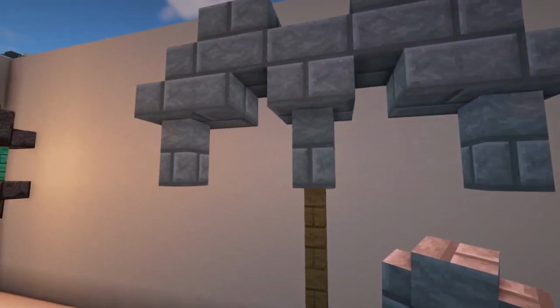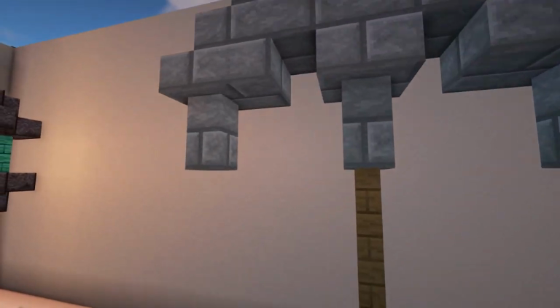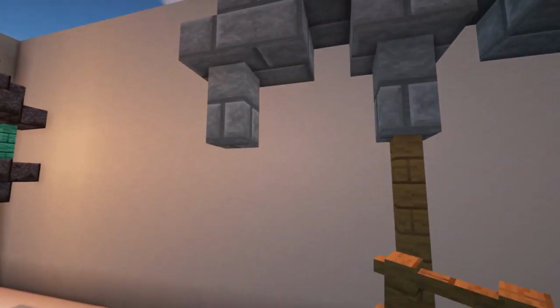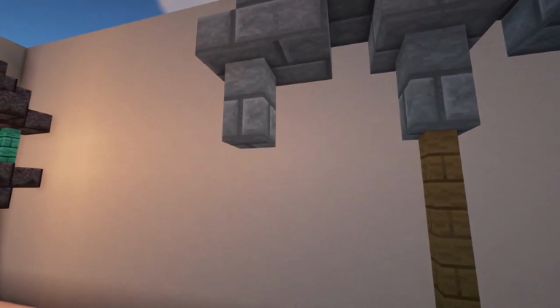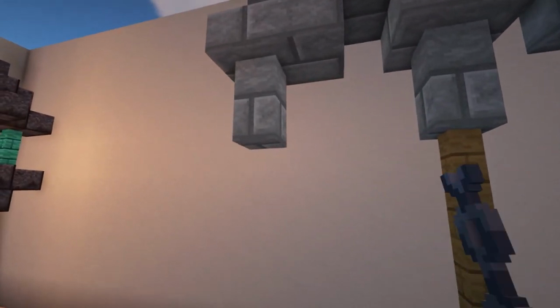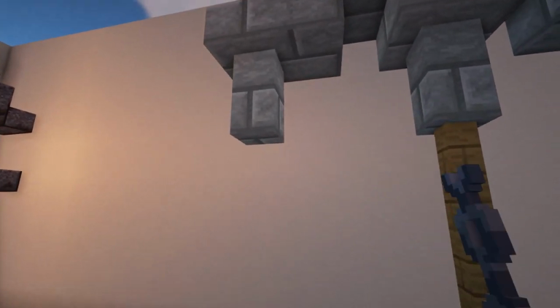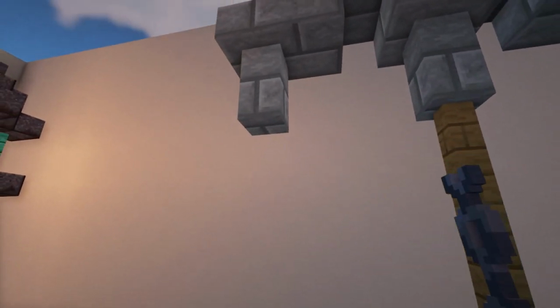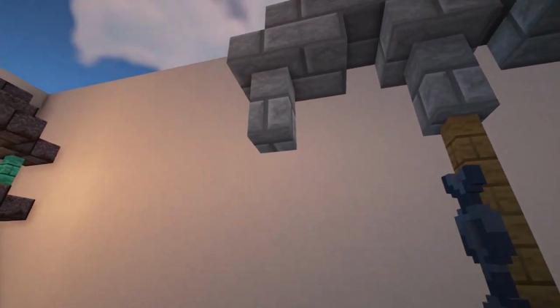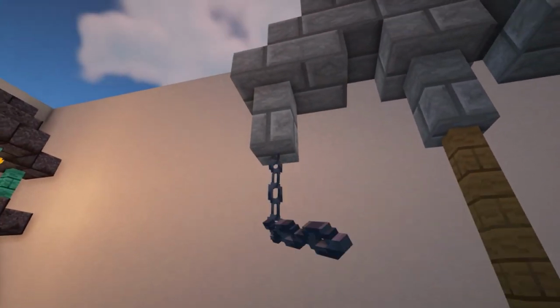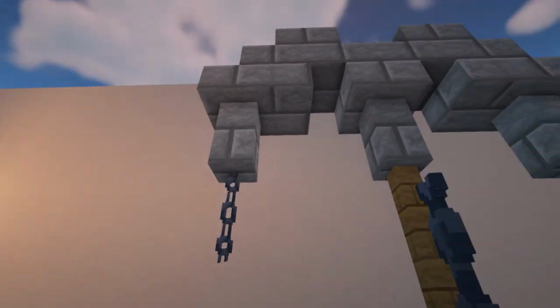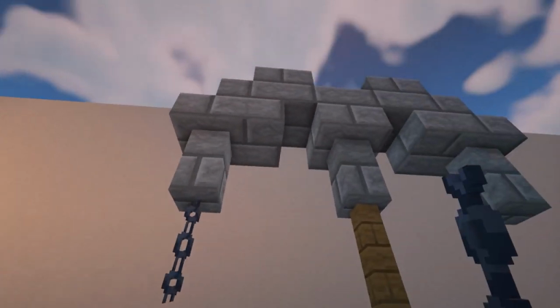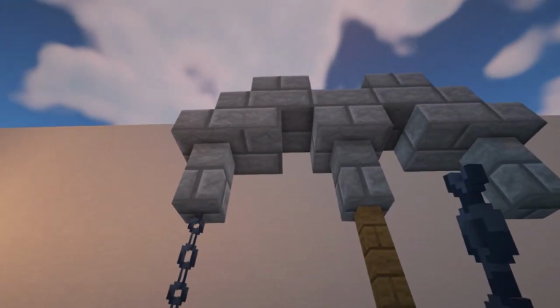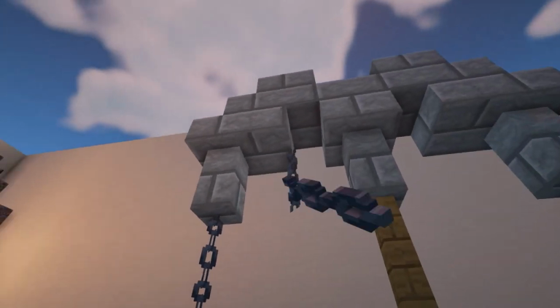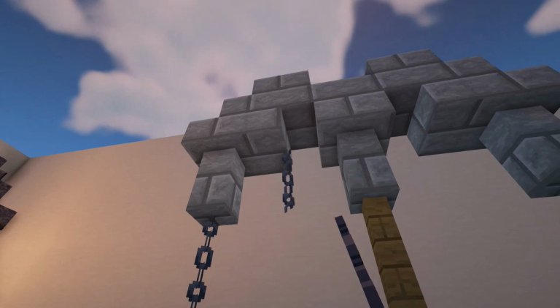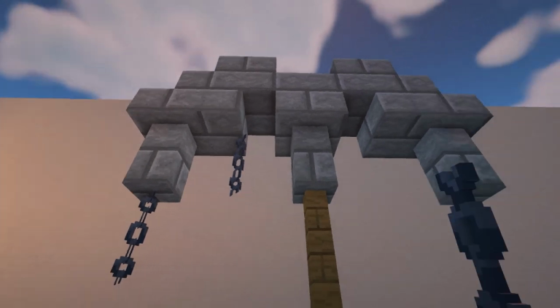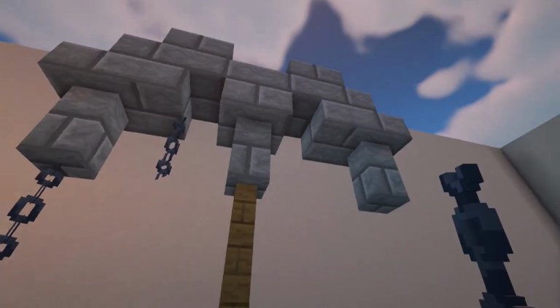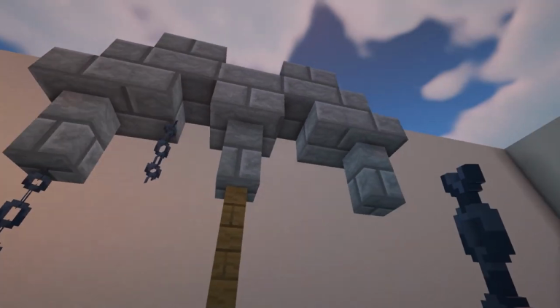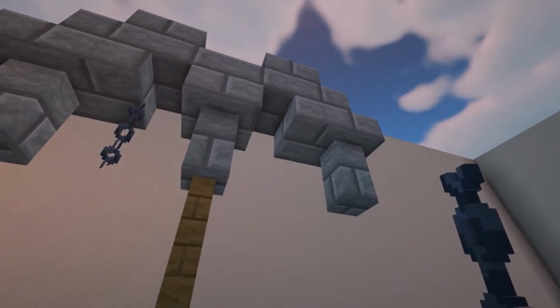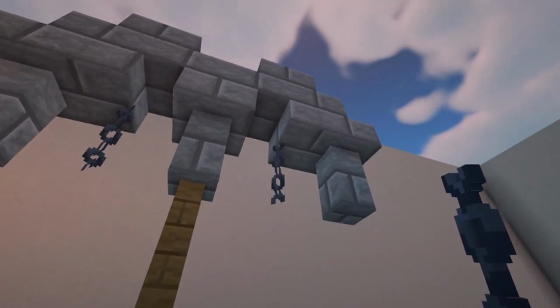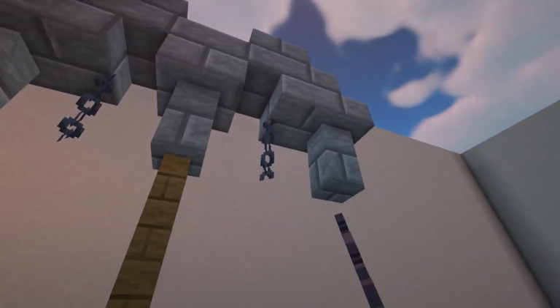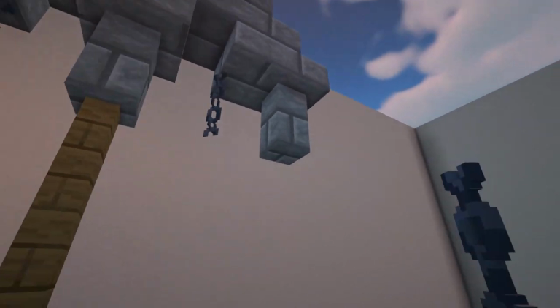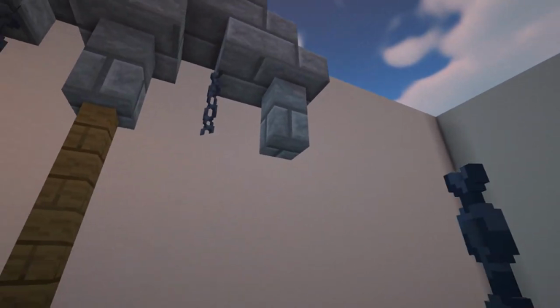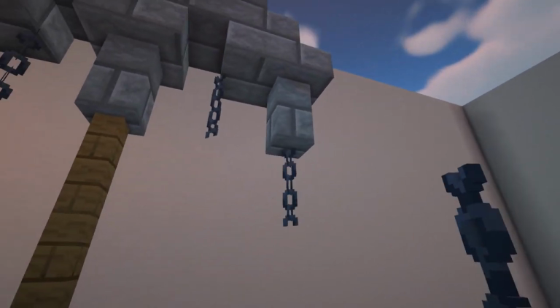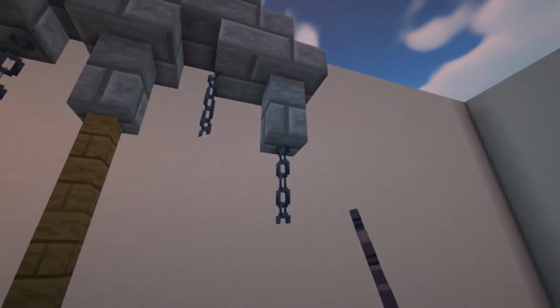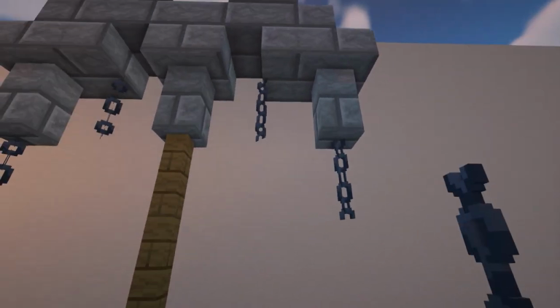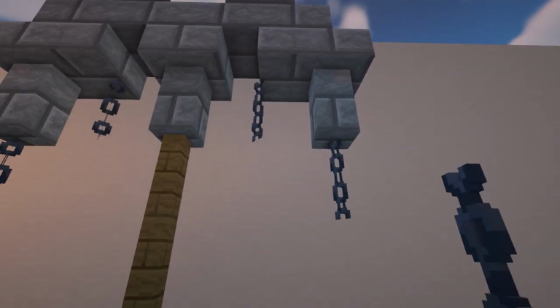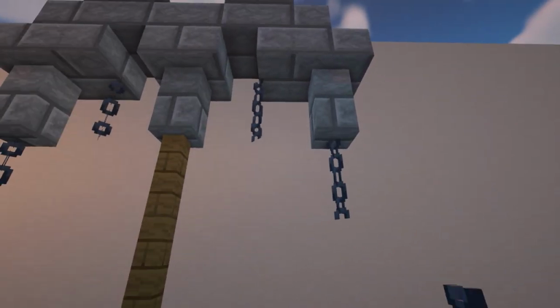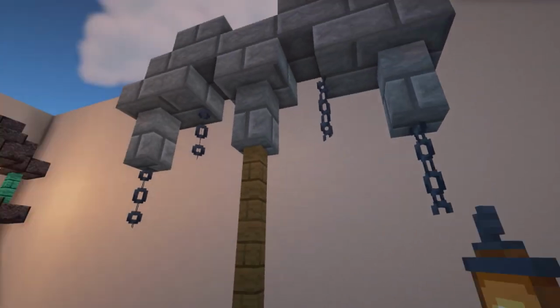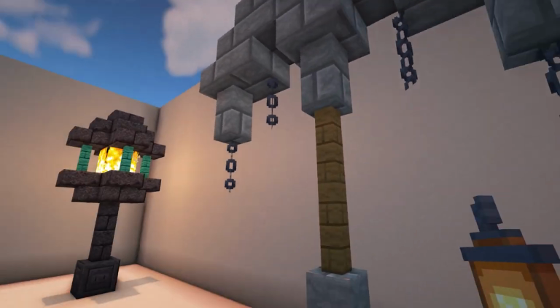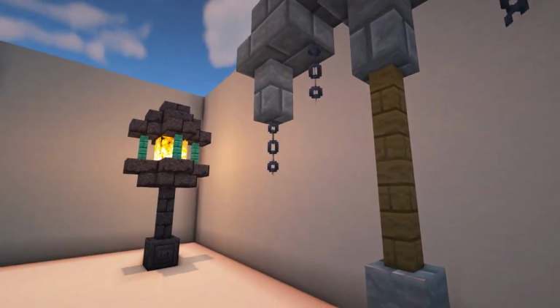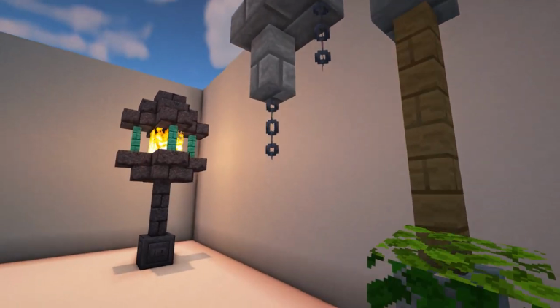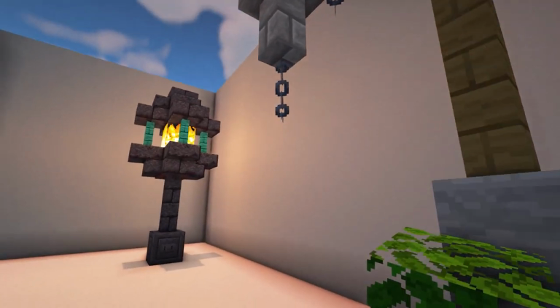After this, add the chains and then the leaf blocks and the lanterns underneath the chains to finish it off.